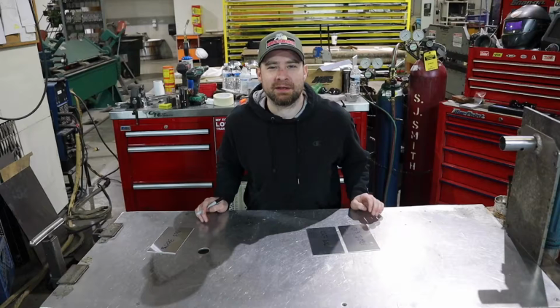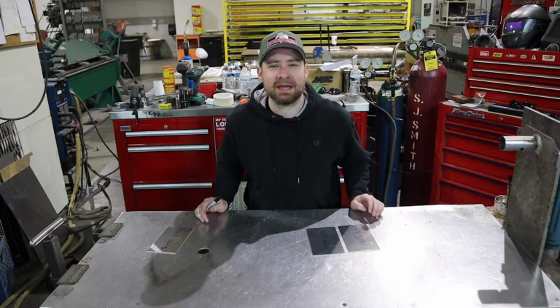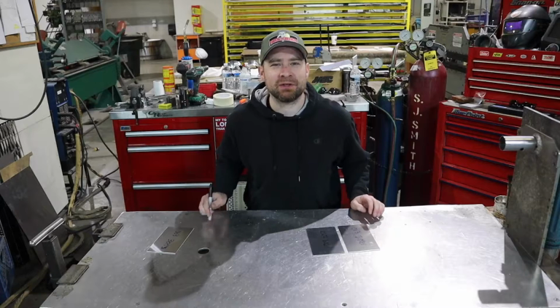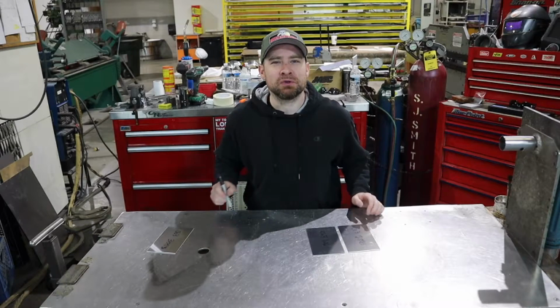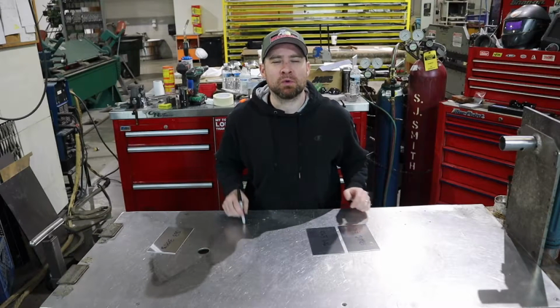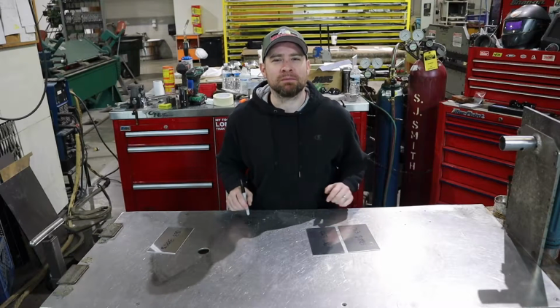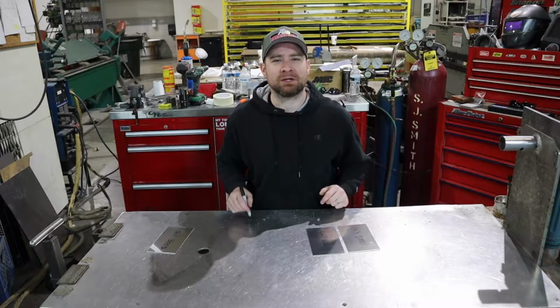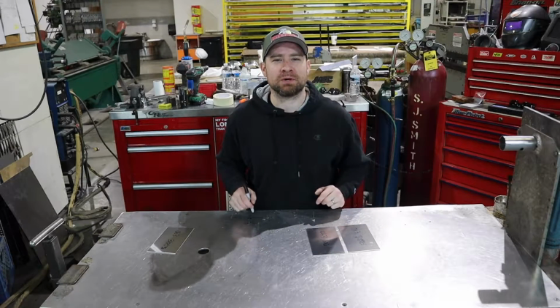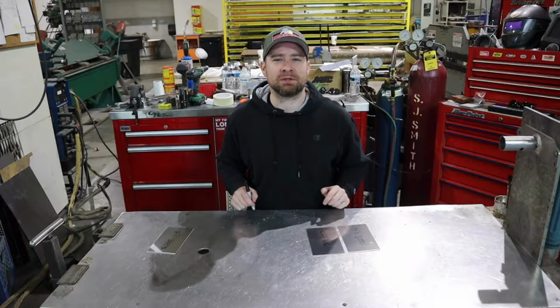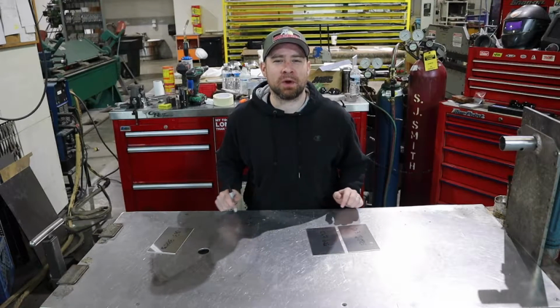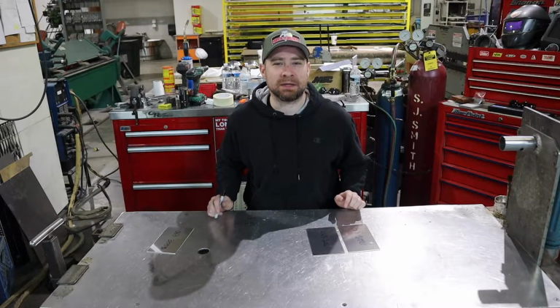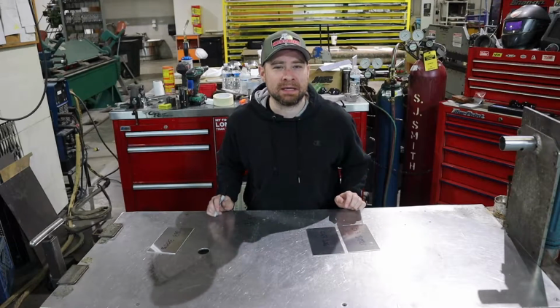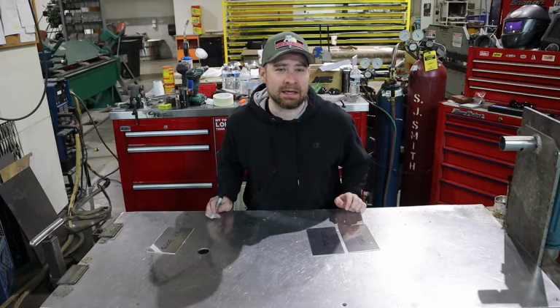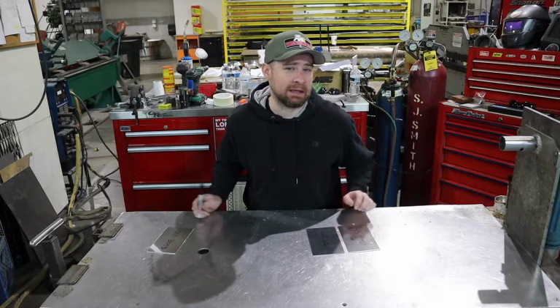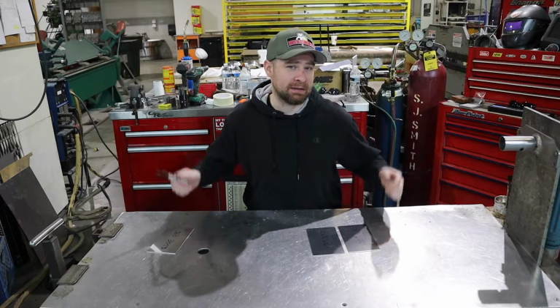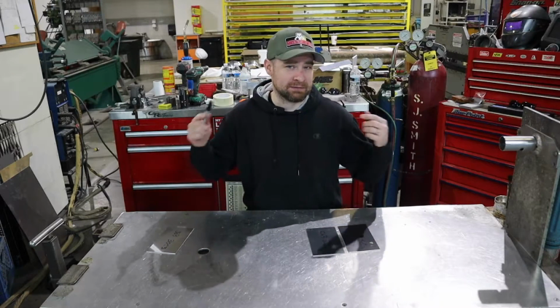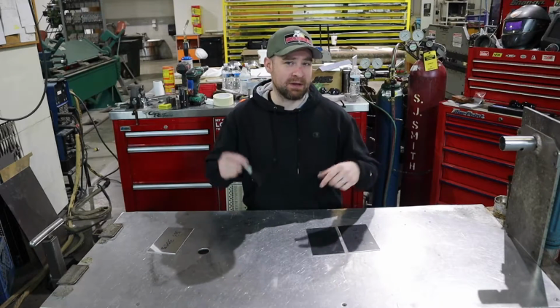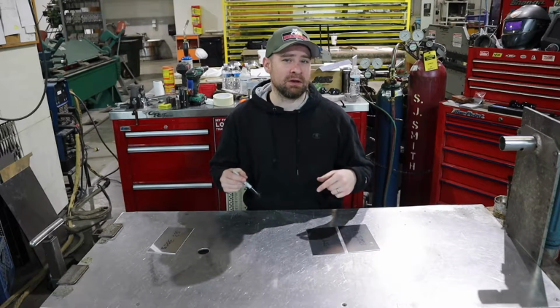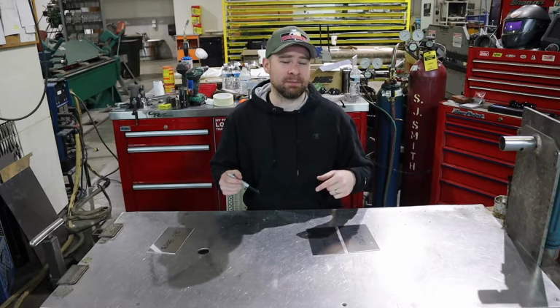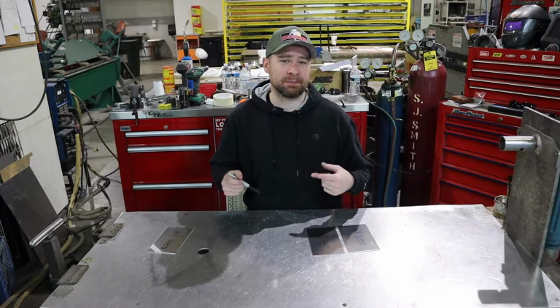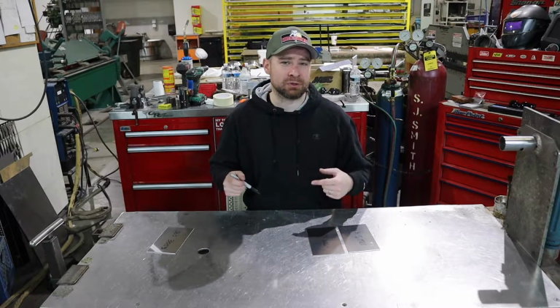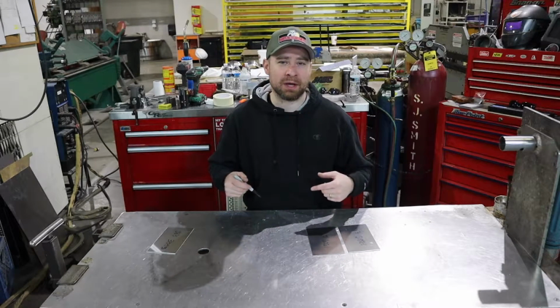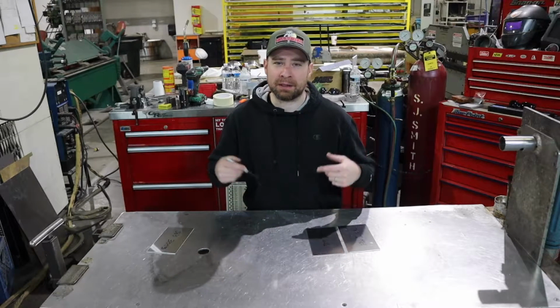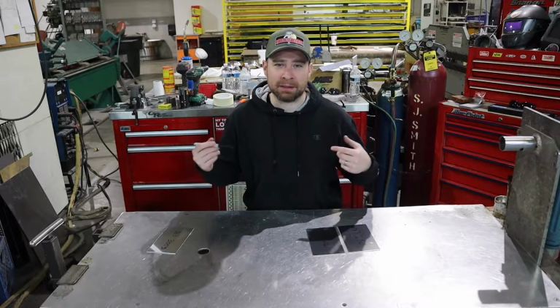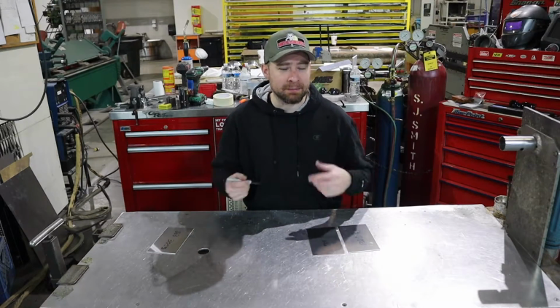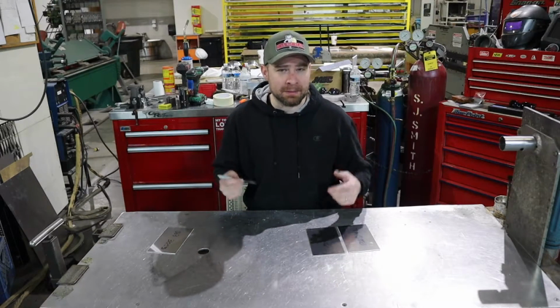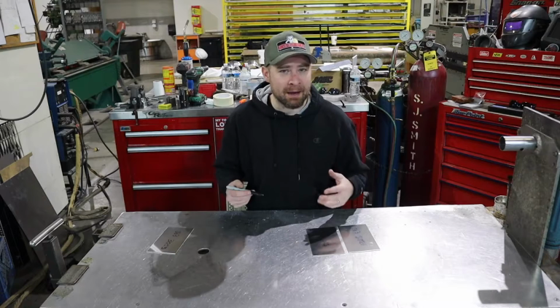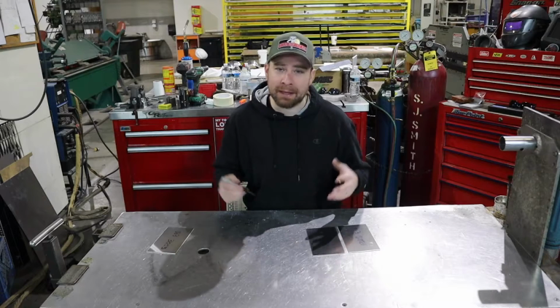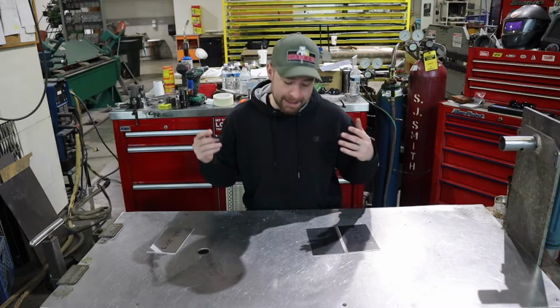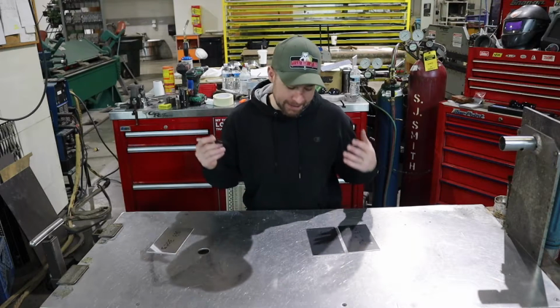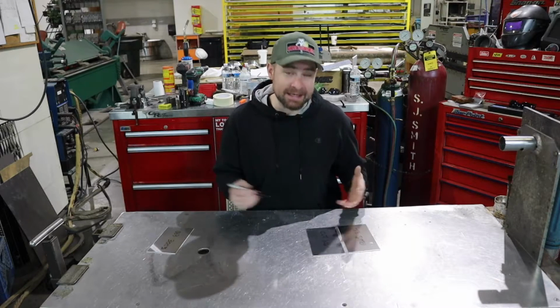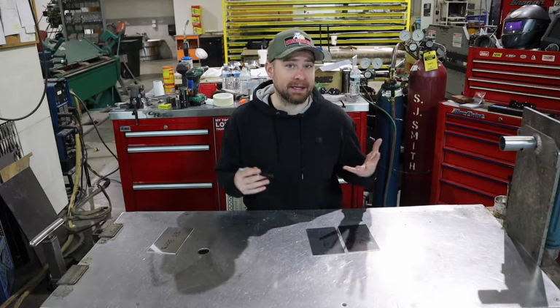Hey there YouTube world, Matt Schwartz here, The Welding Geek. In this video, I'm going to show you a little bit about annealing.